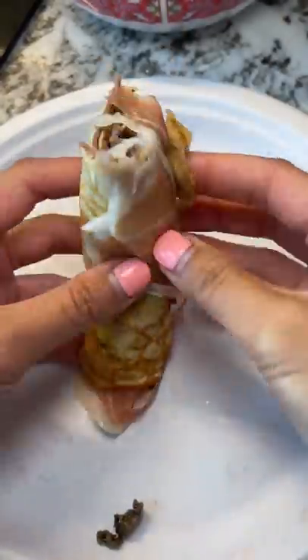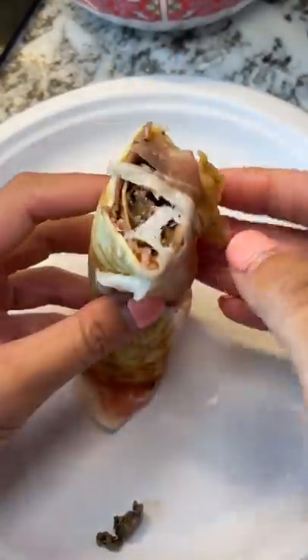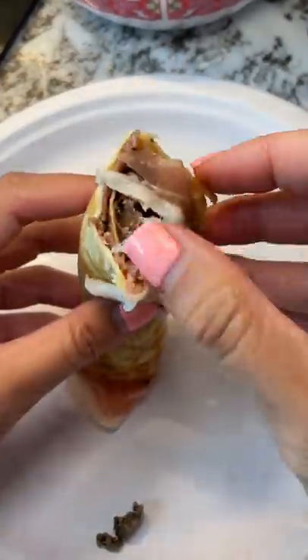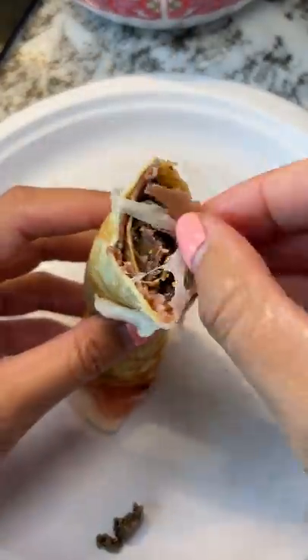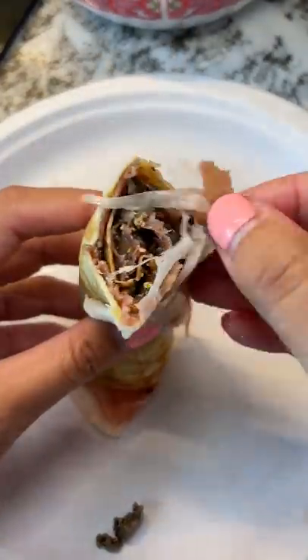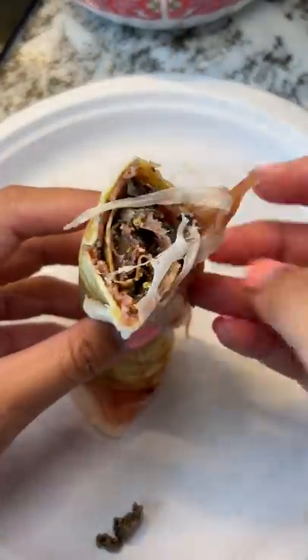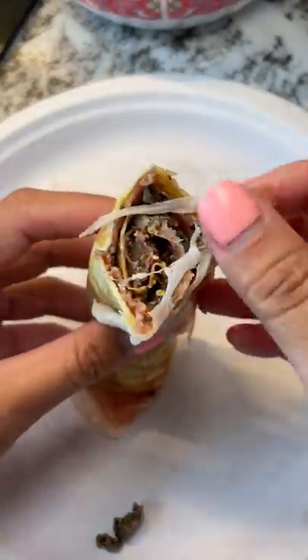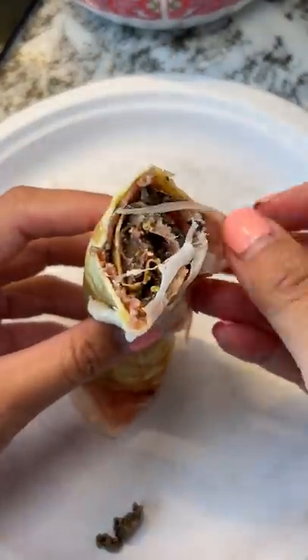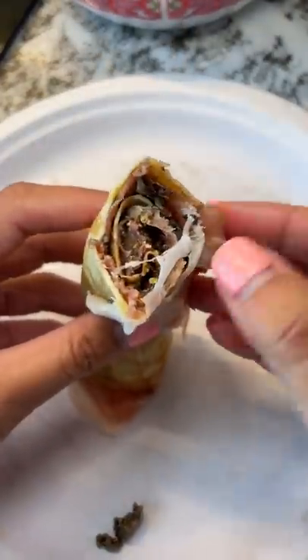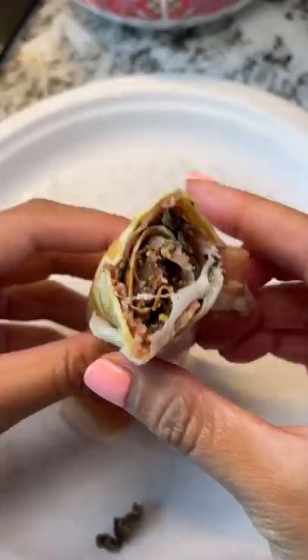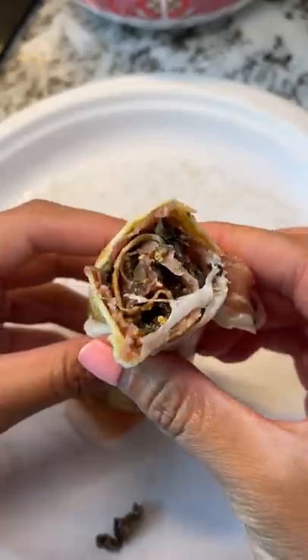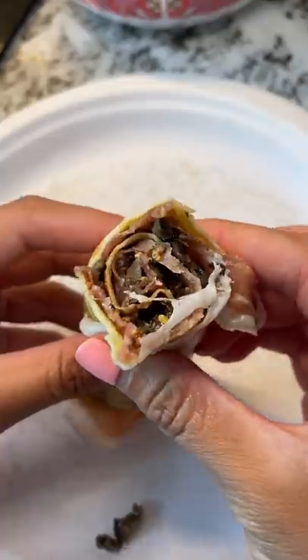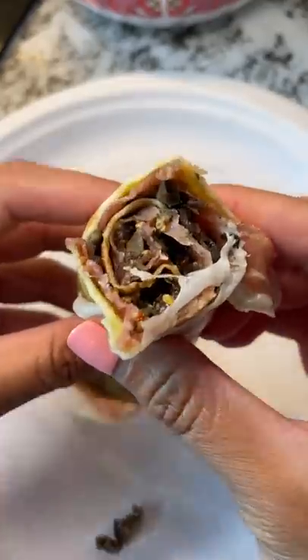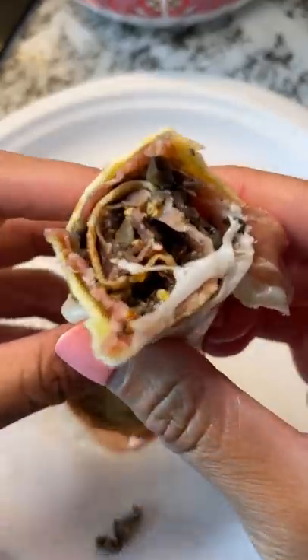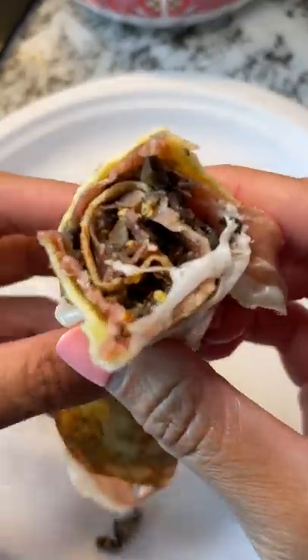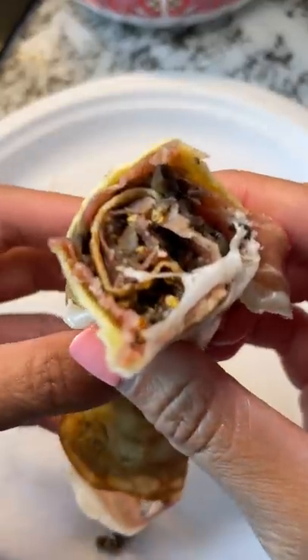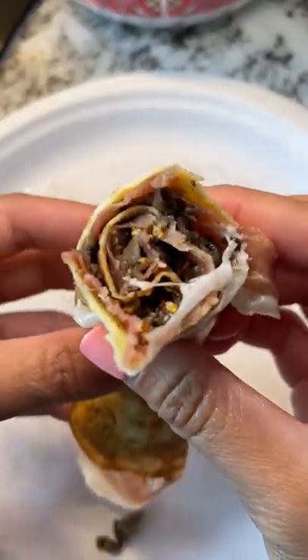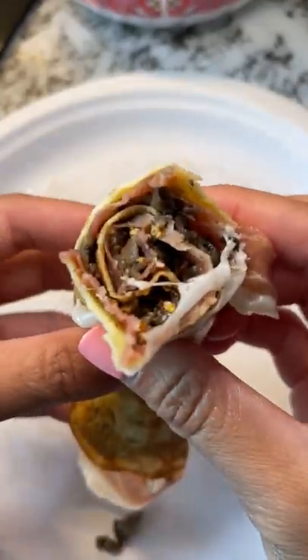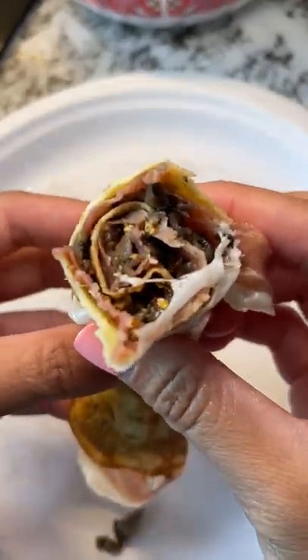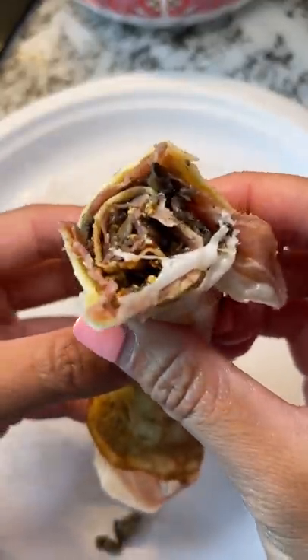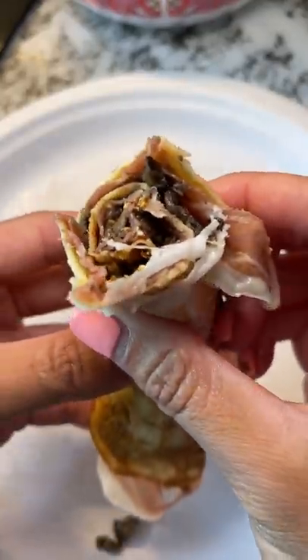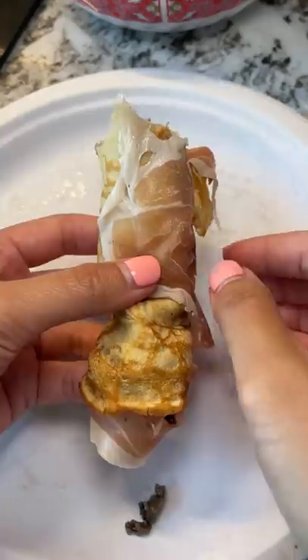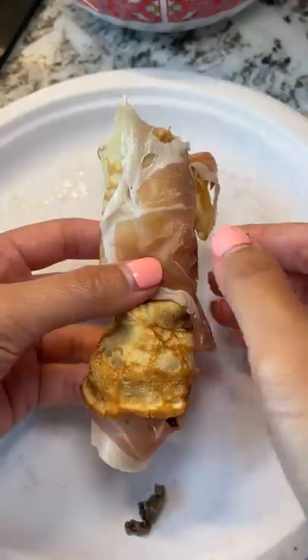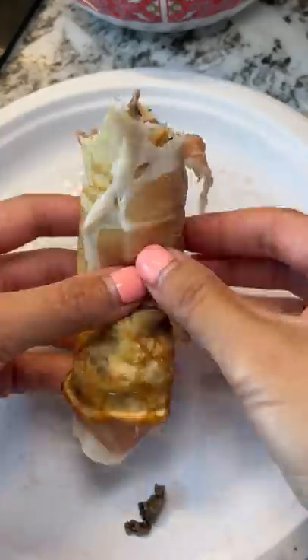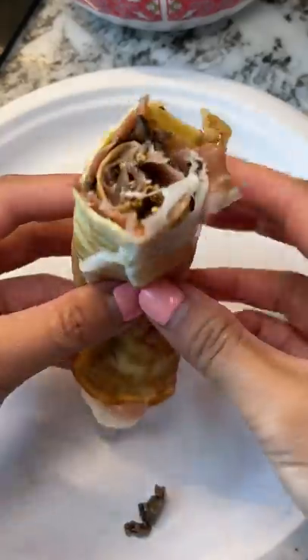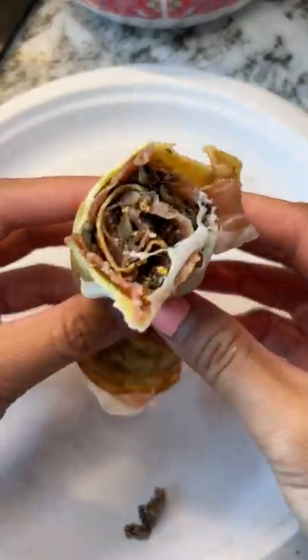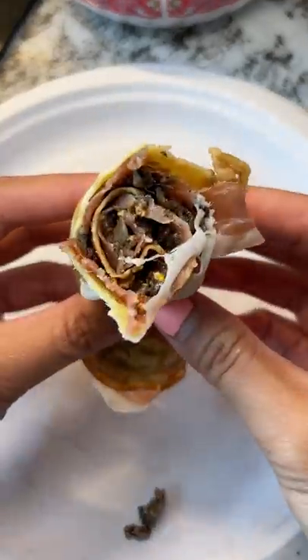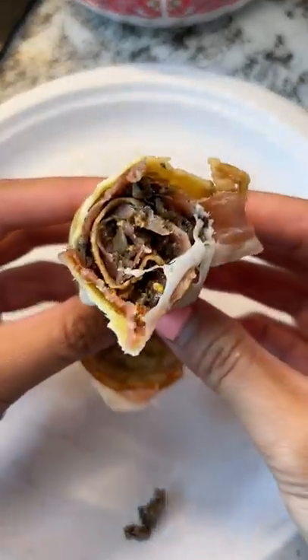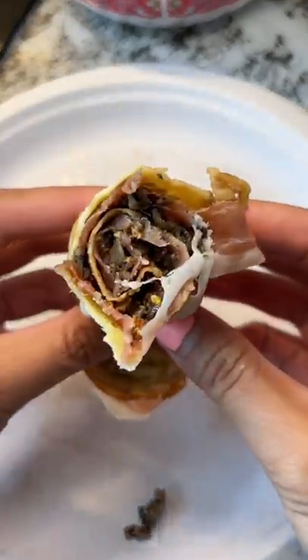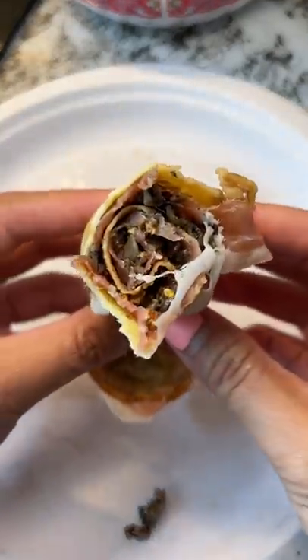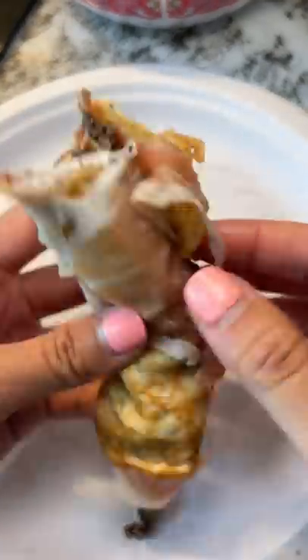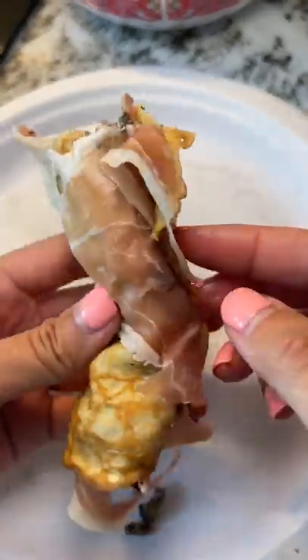So yeah, this was pretty salty. It wasn't bad, but I think it would have been much better without the Dijon mustard.